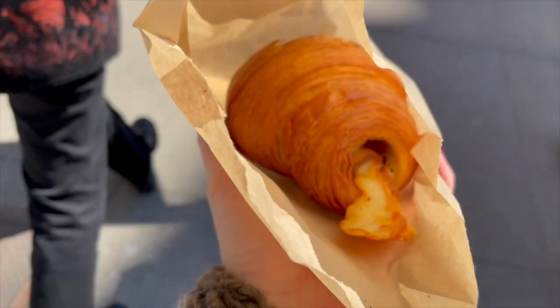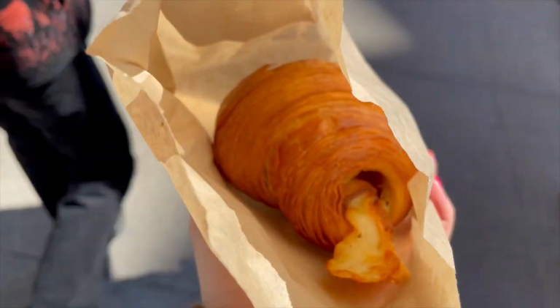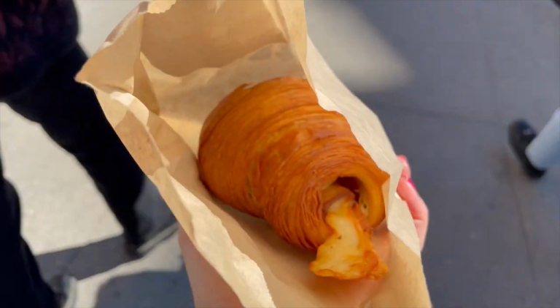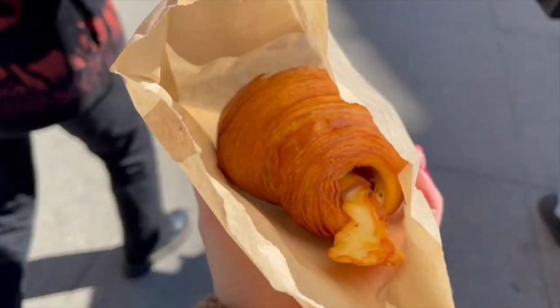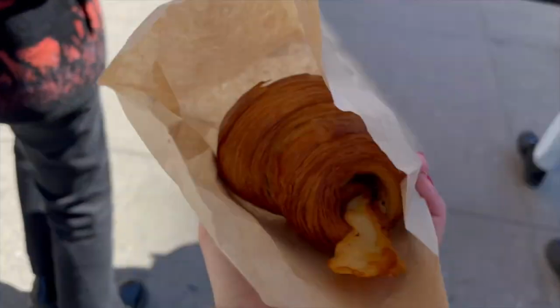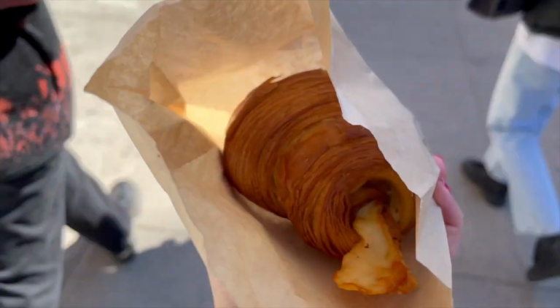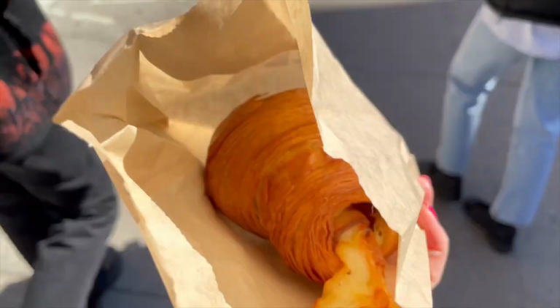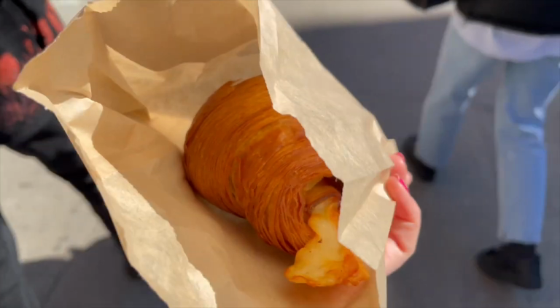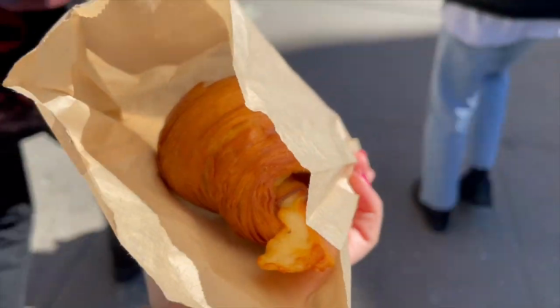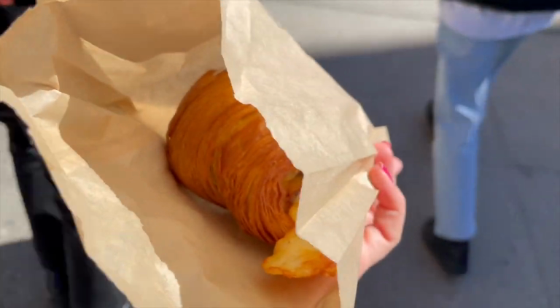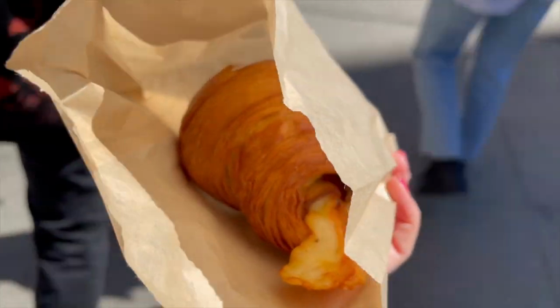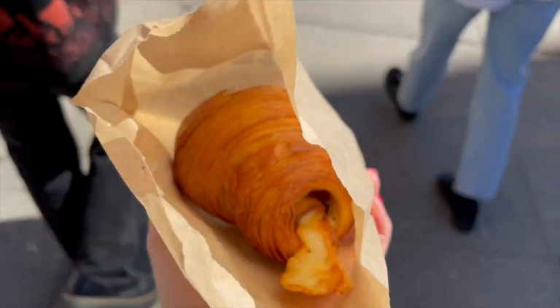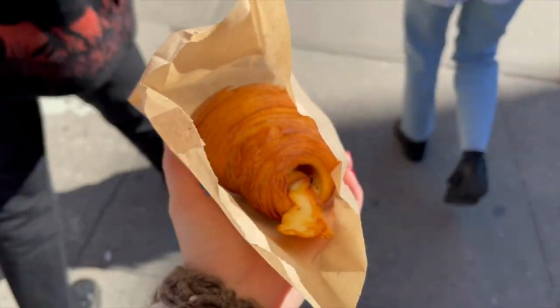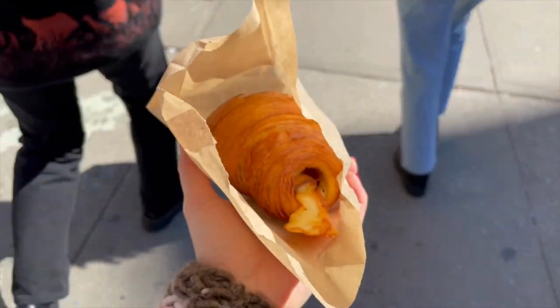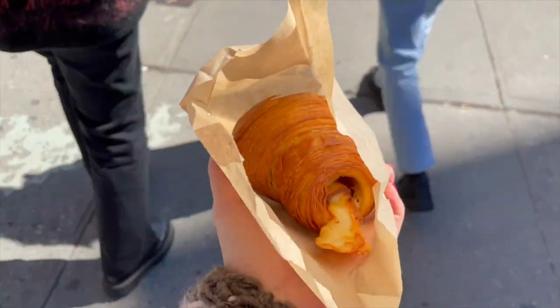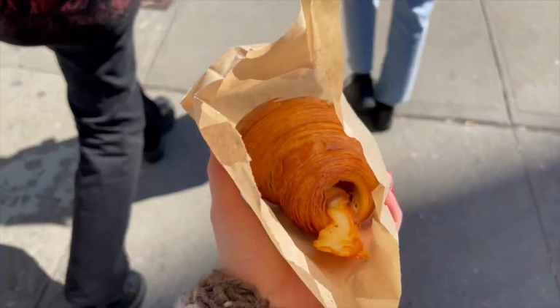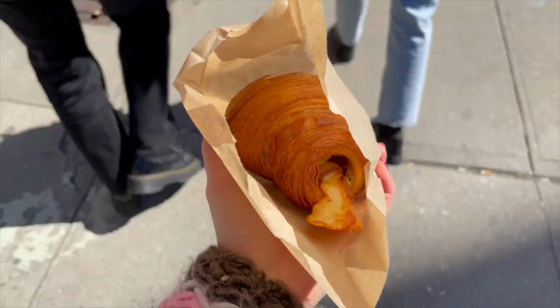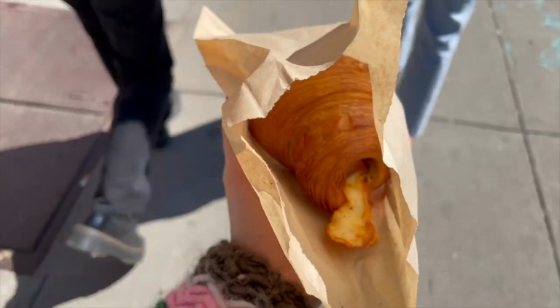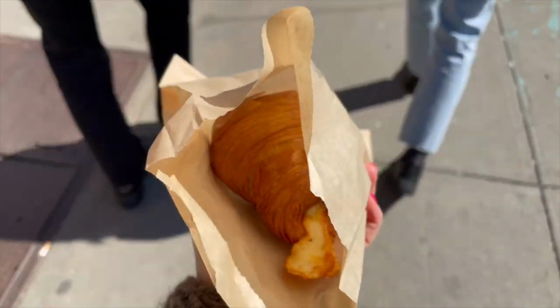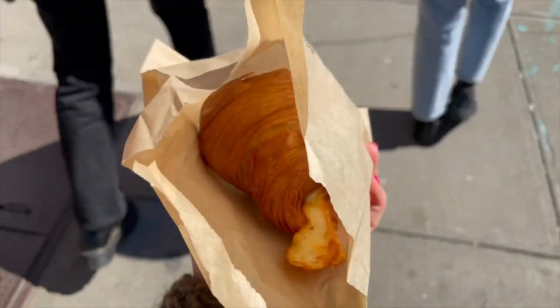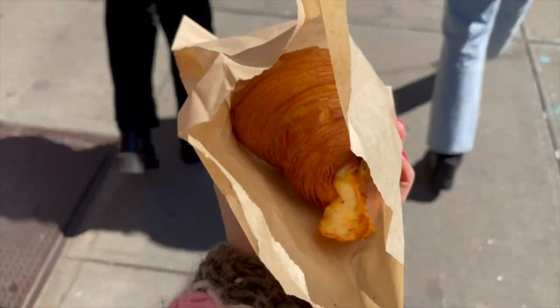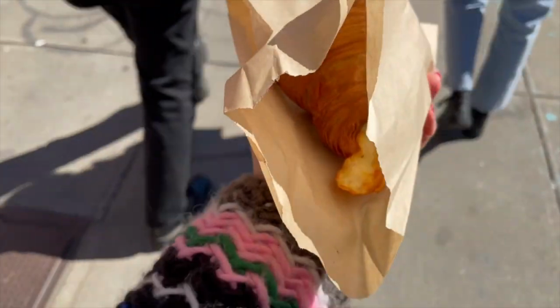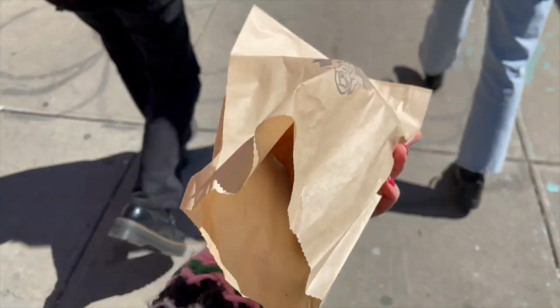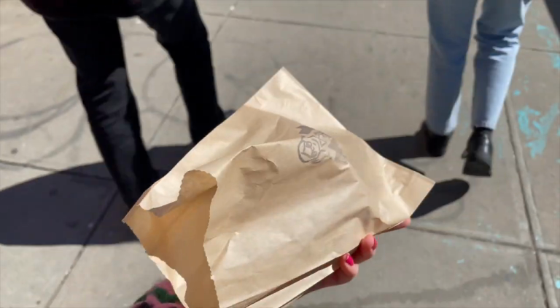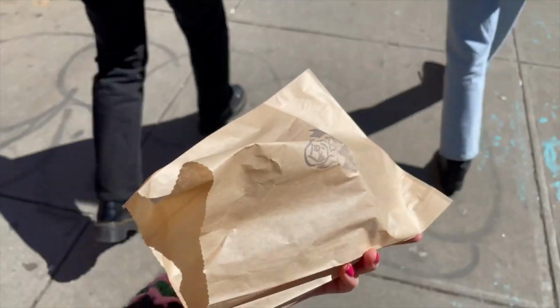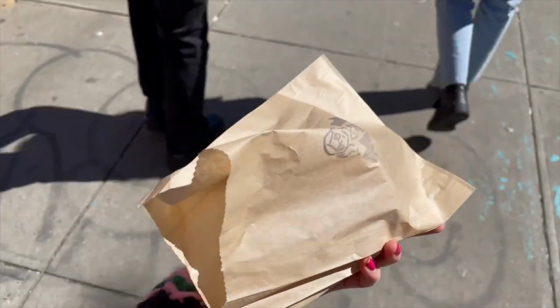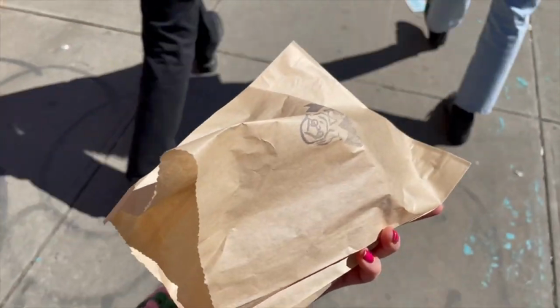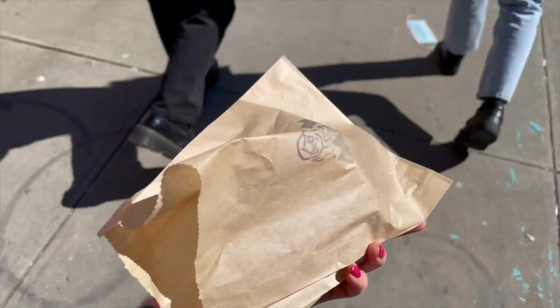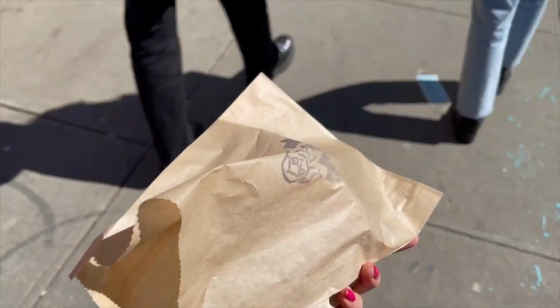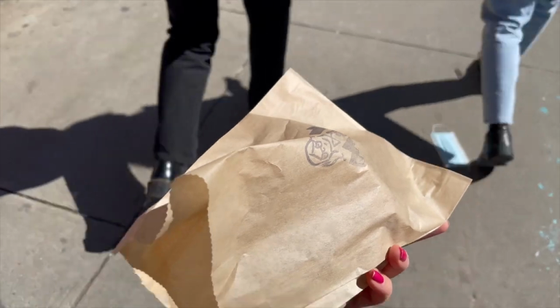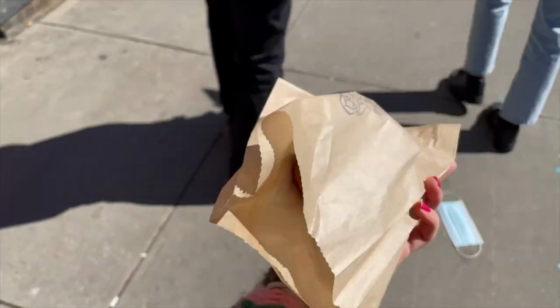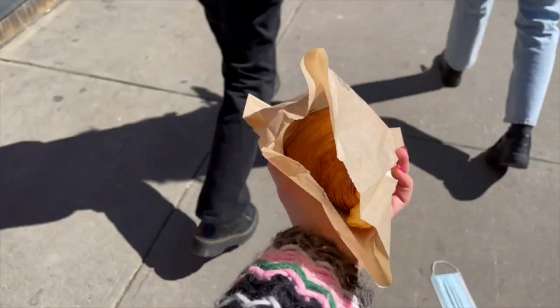Bought a little croissant from Mel's bakery. Trying the ham and cheese one today, very excited about it.